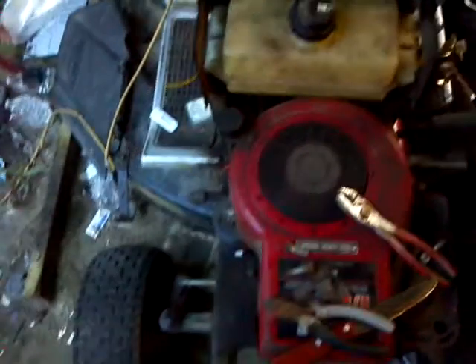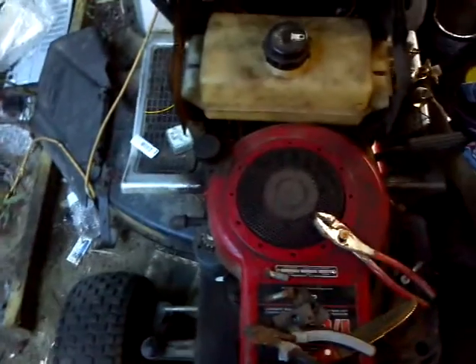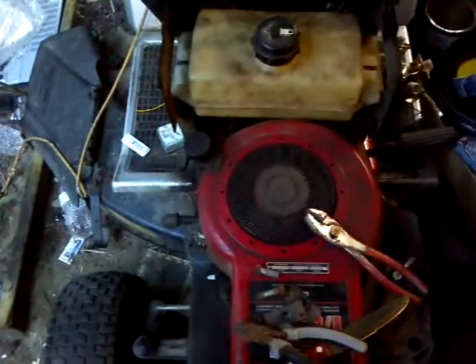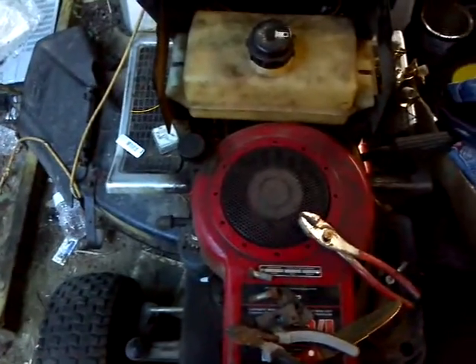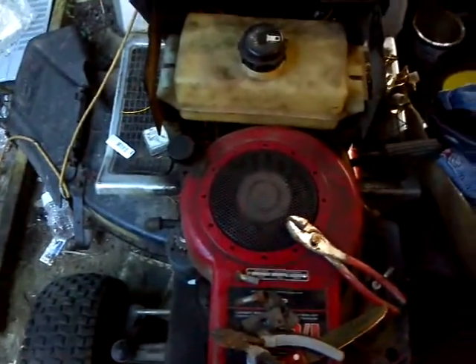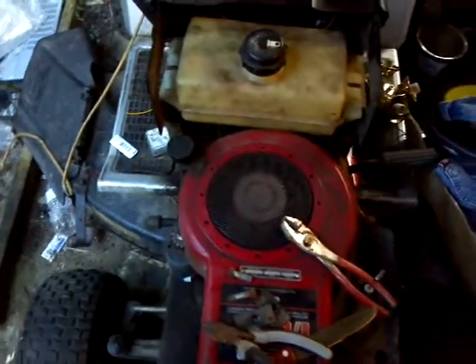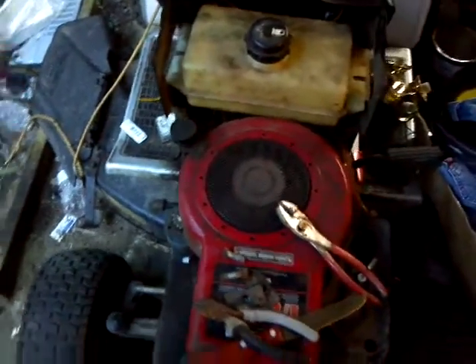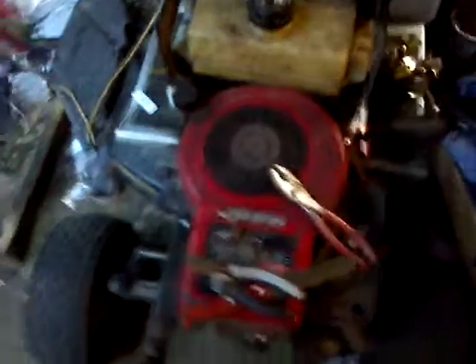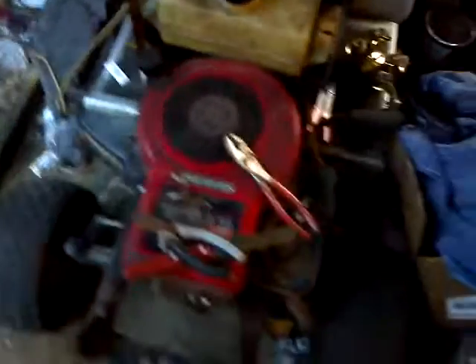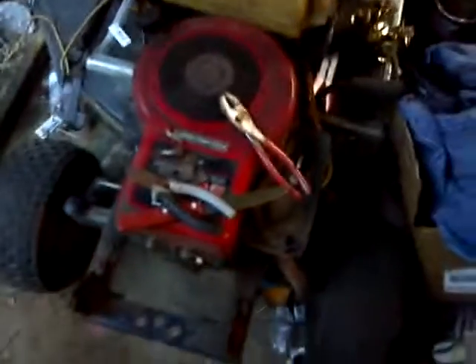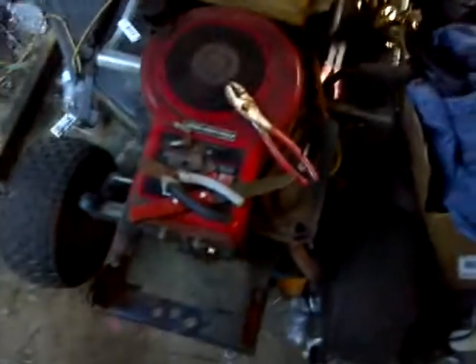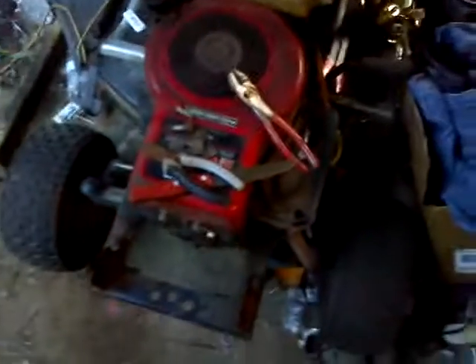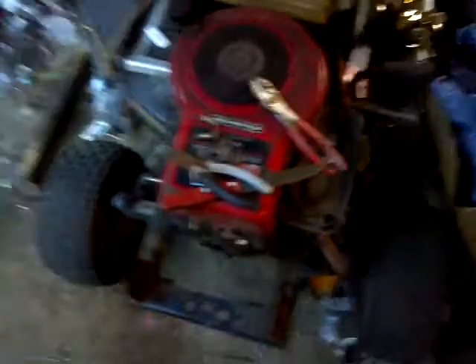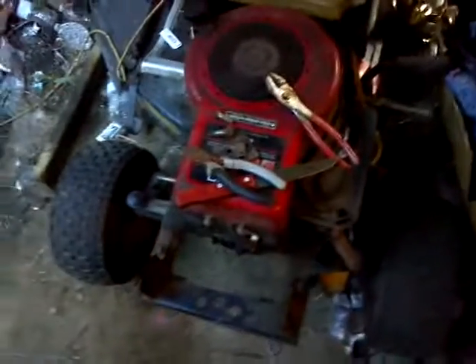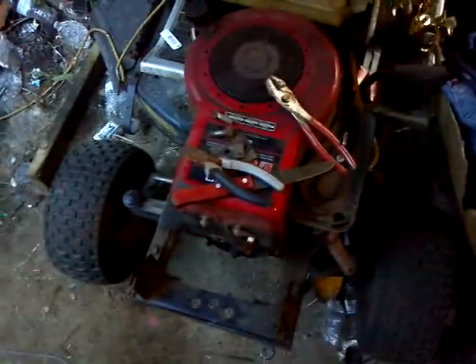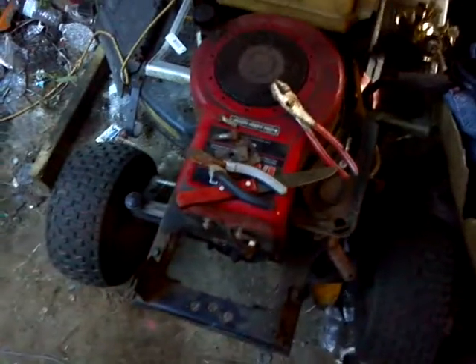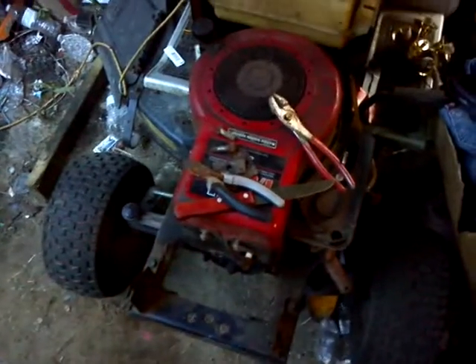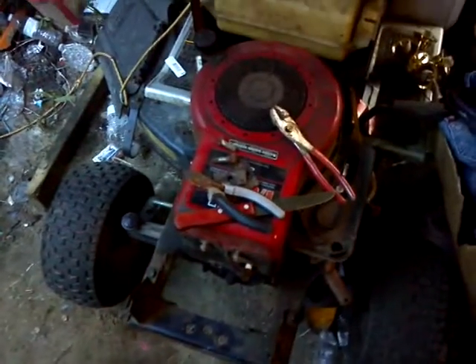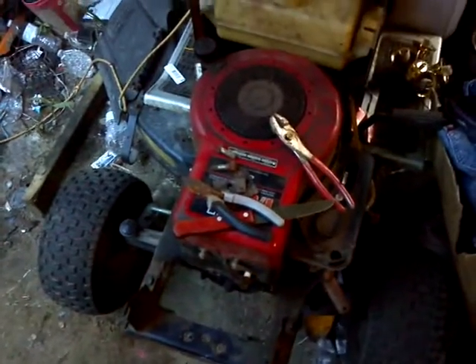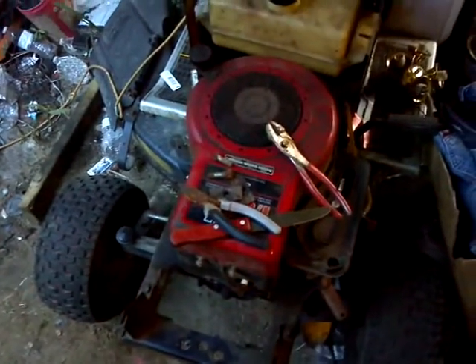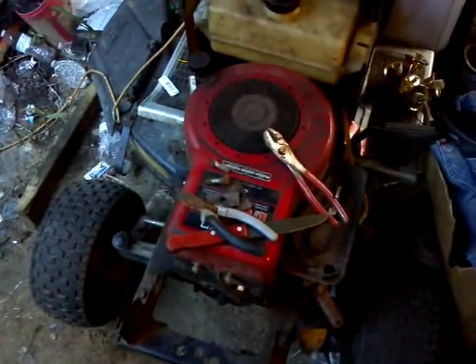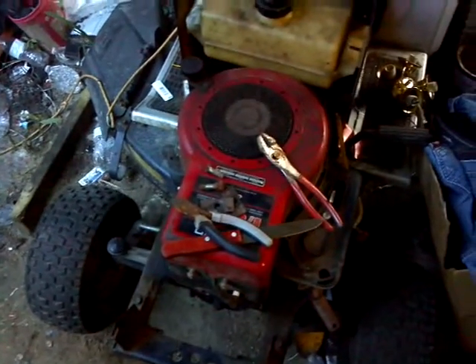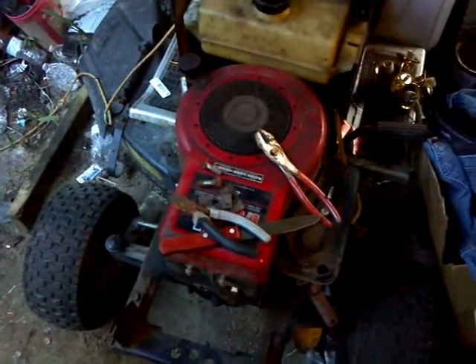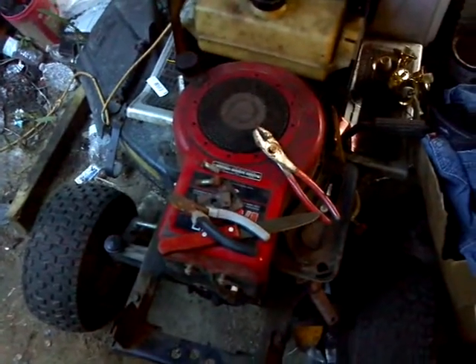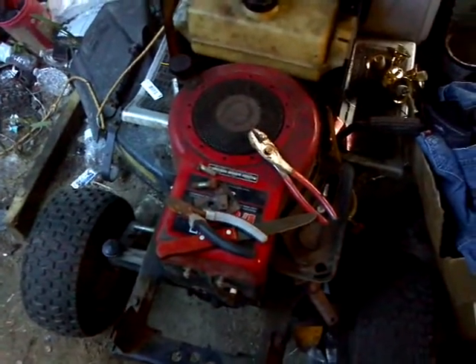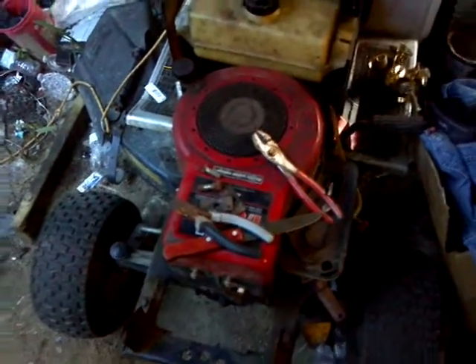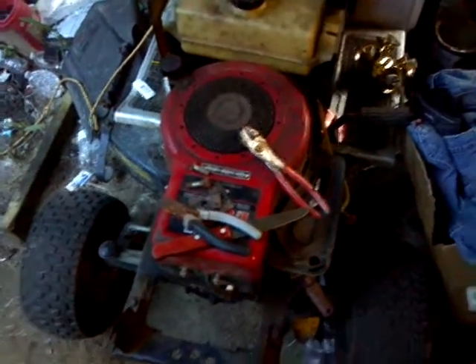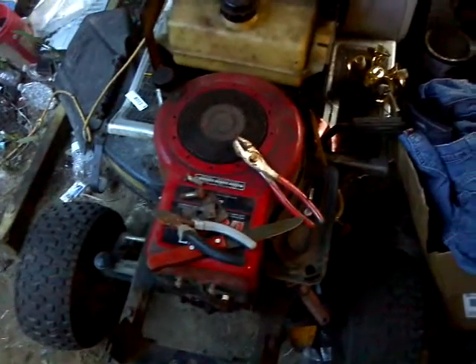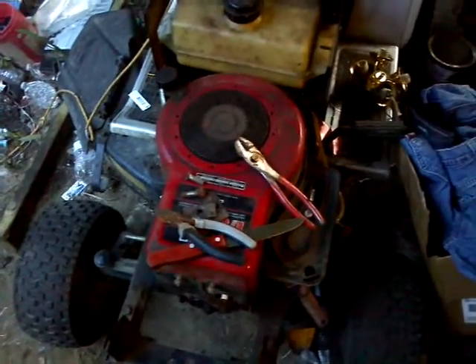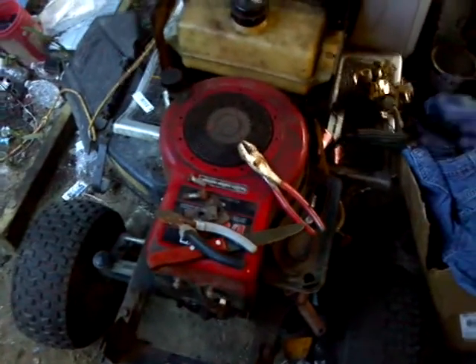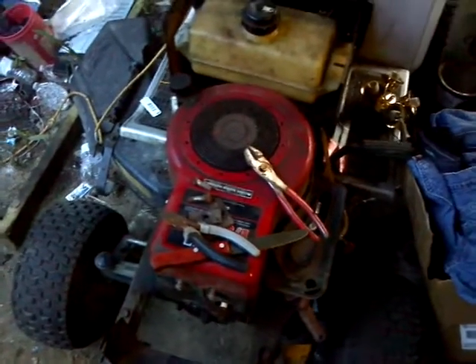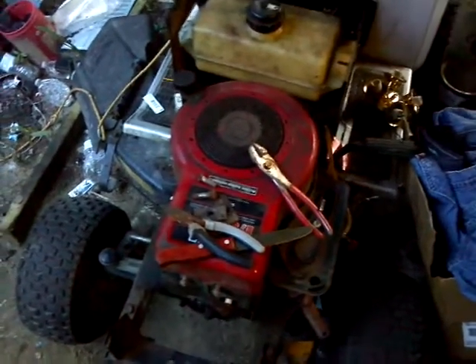Anyway, this is how you wire up a kill switch for your lawnmower. Thank you all for watching.